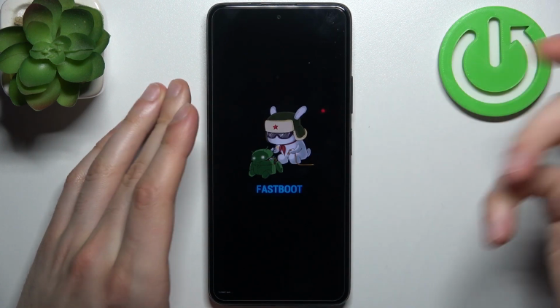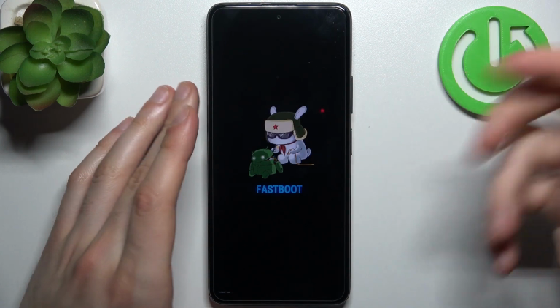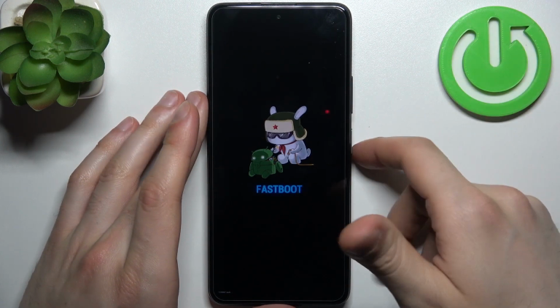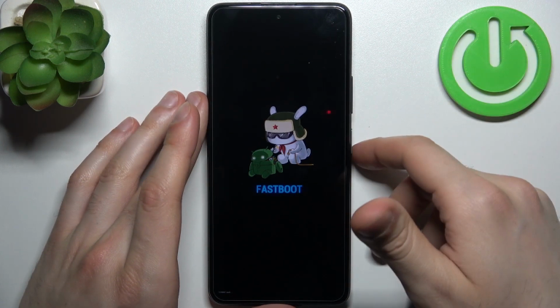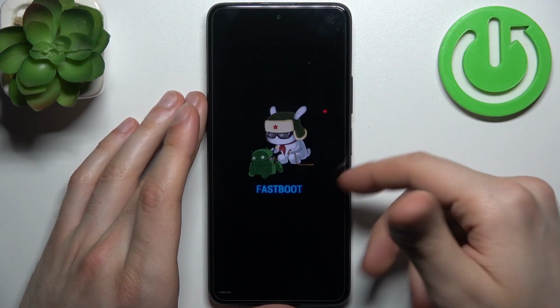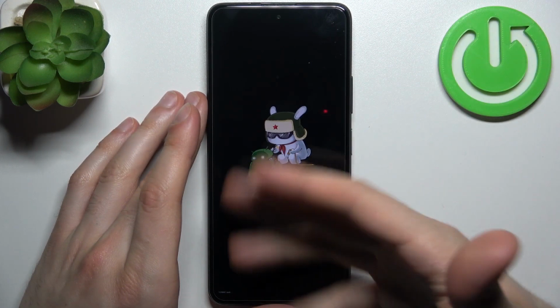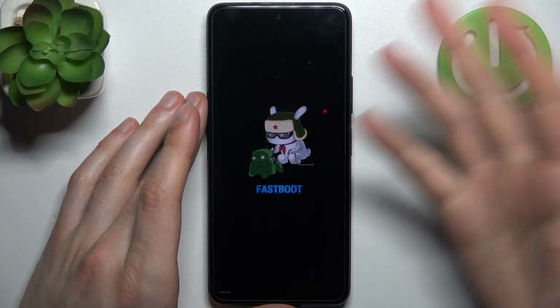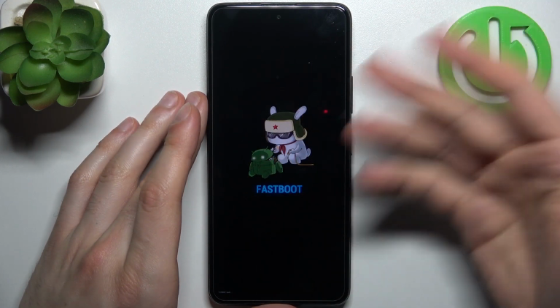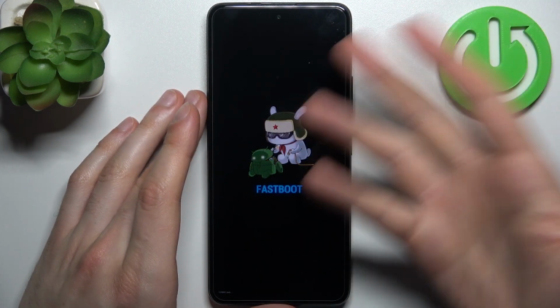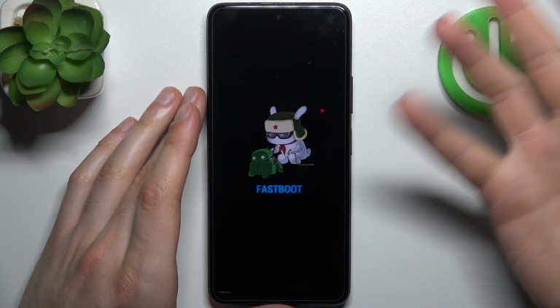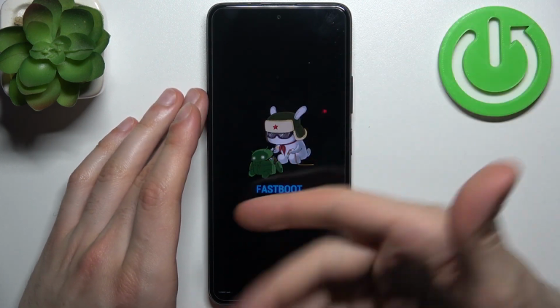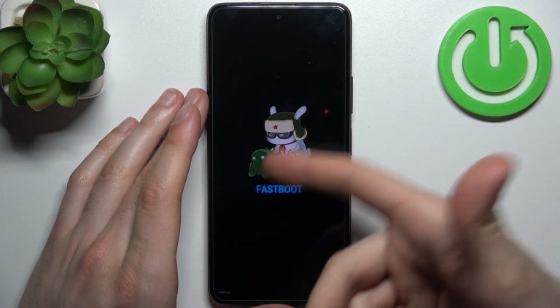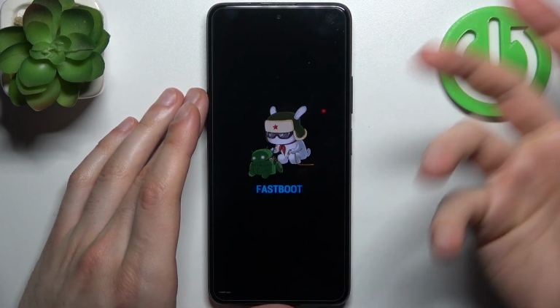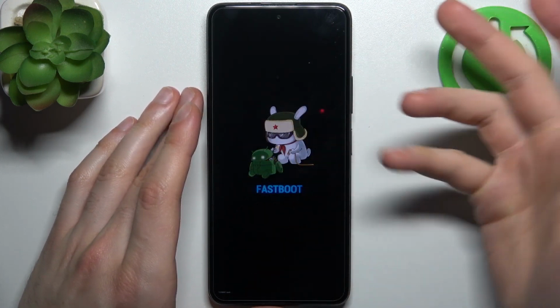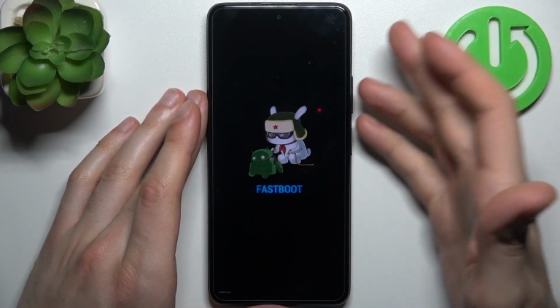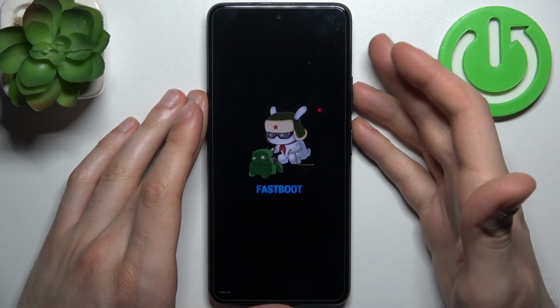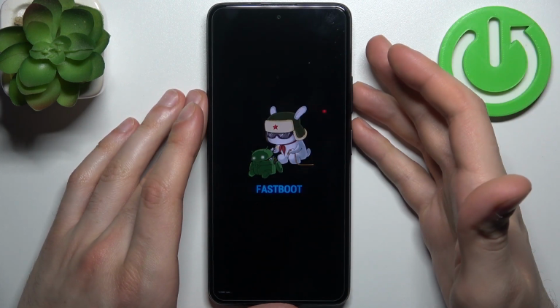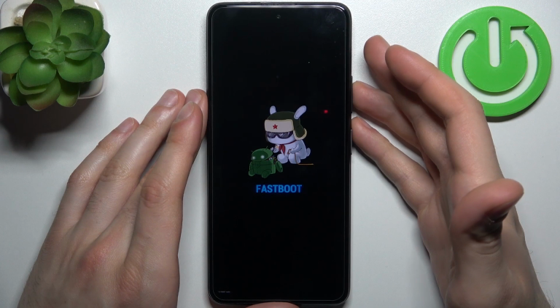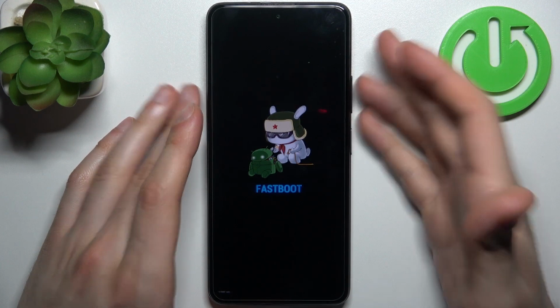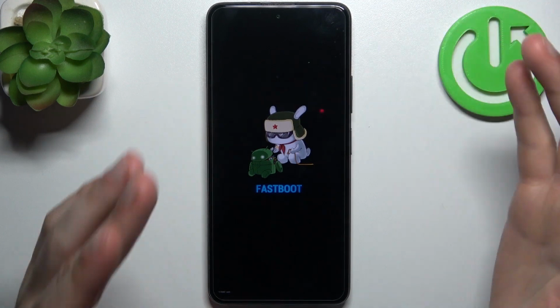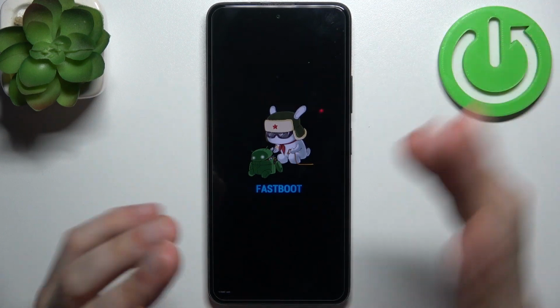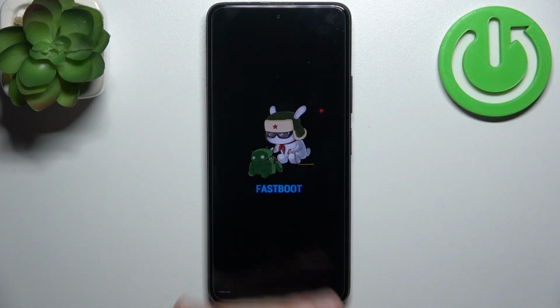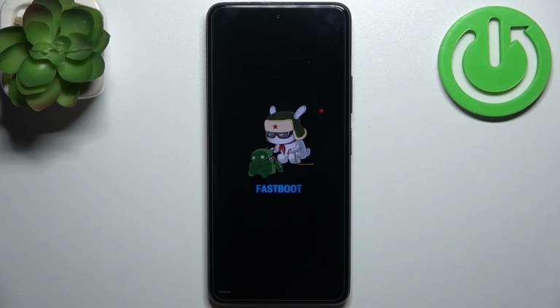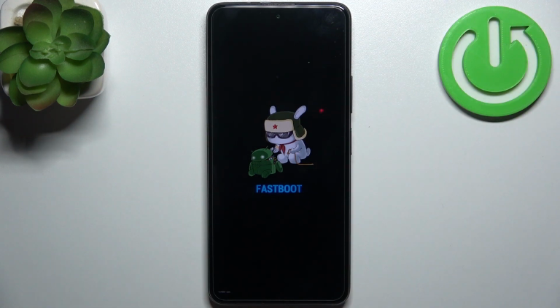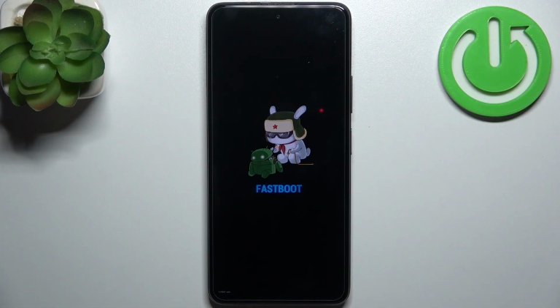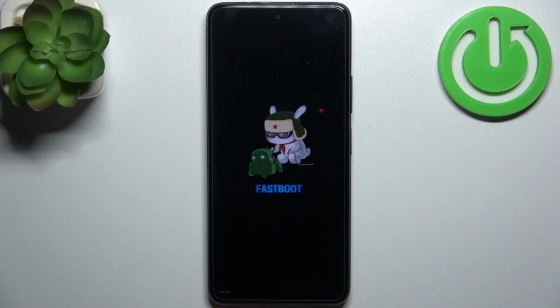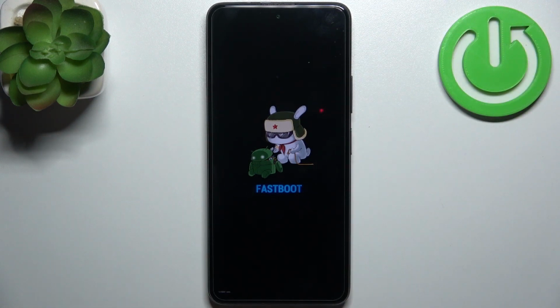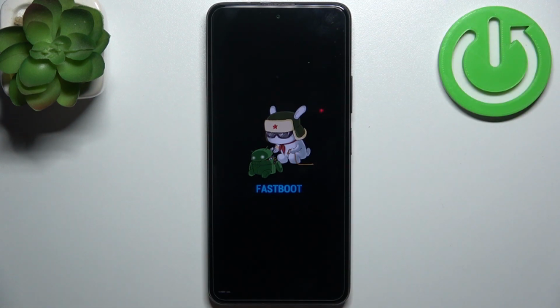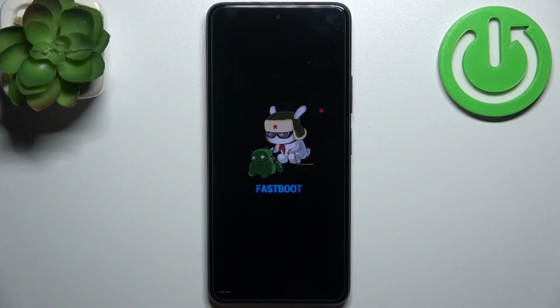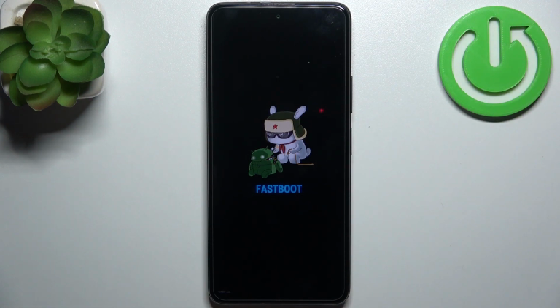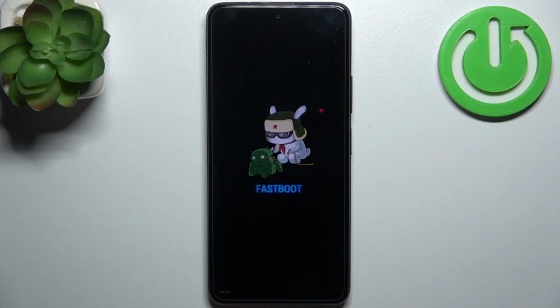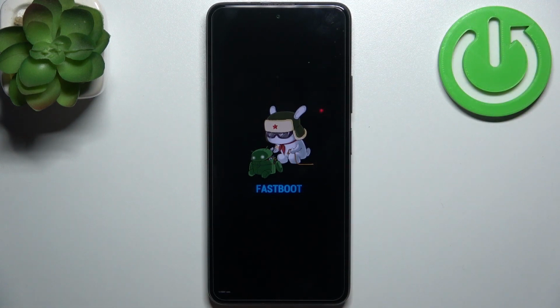As you can see, it says 'fastboot,' which is proof that we're in fastboot mode right now.